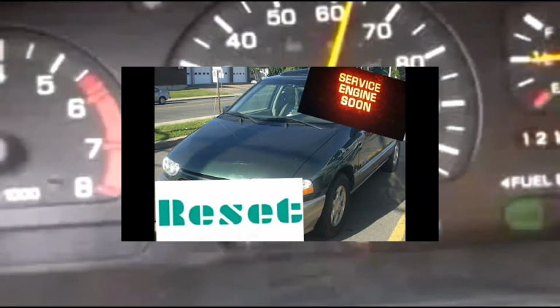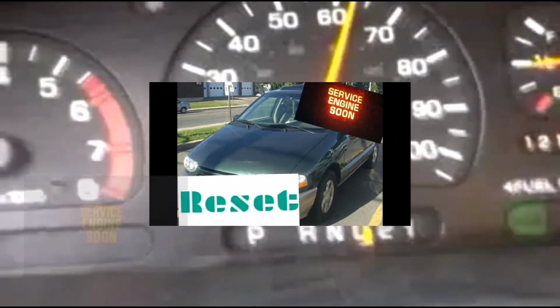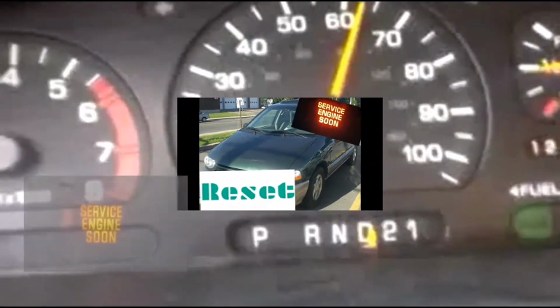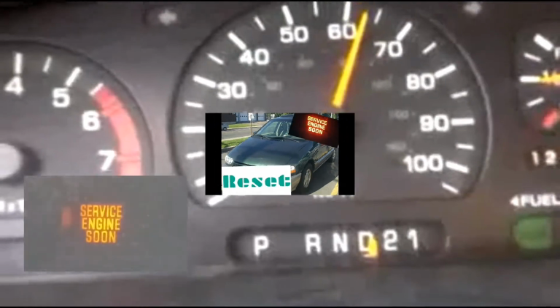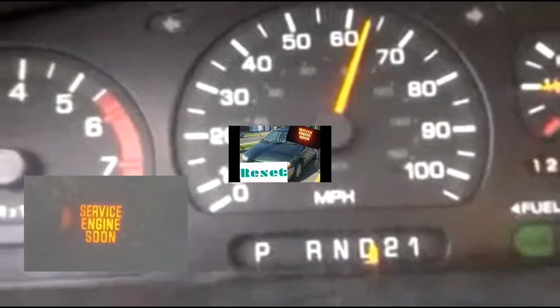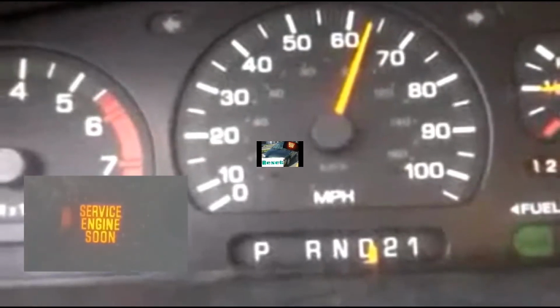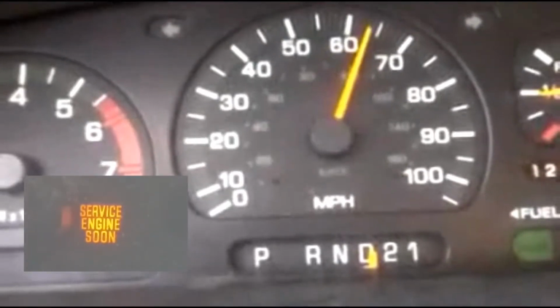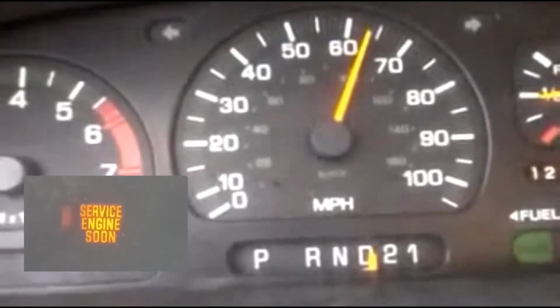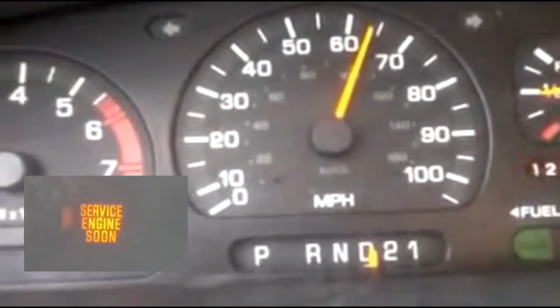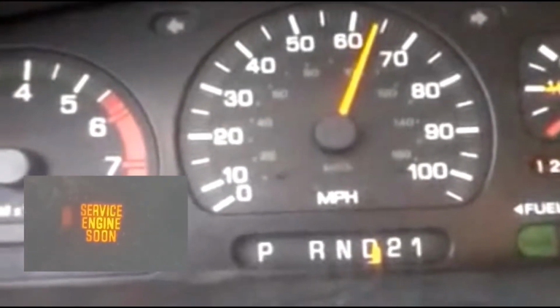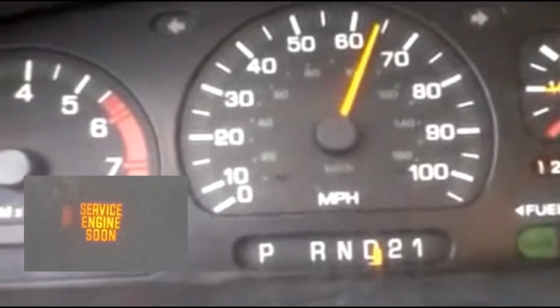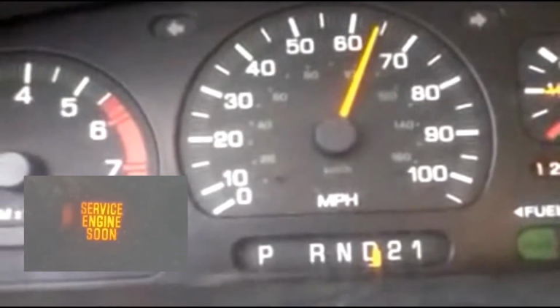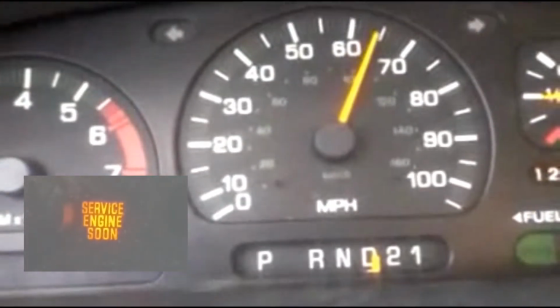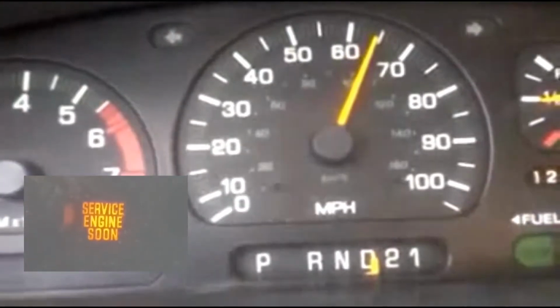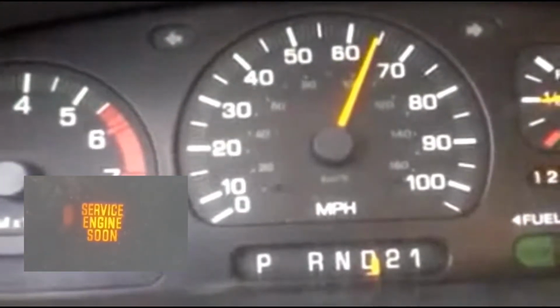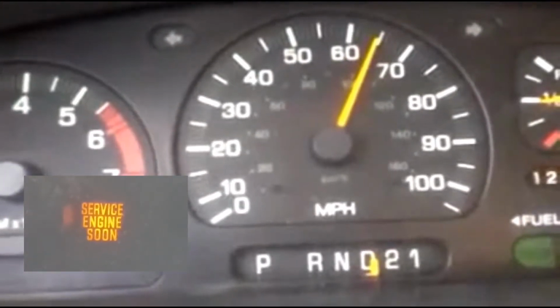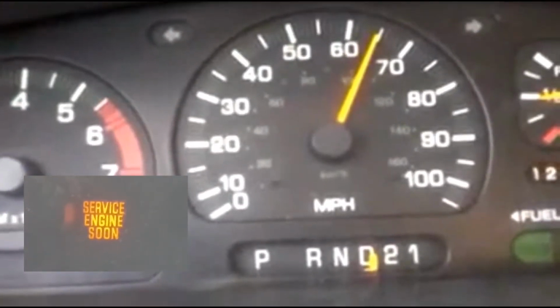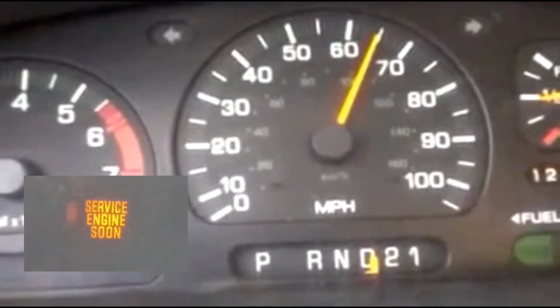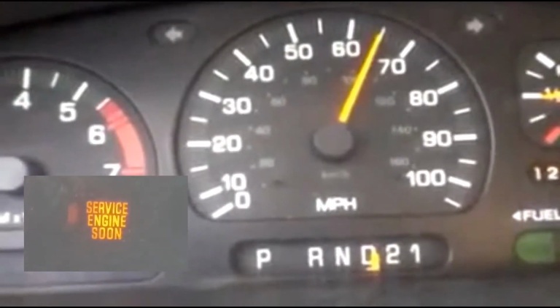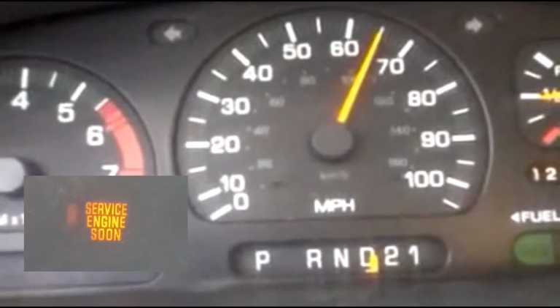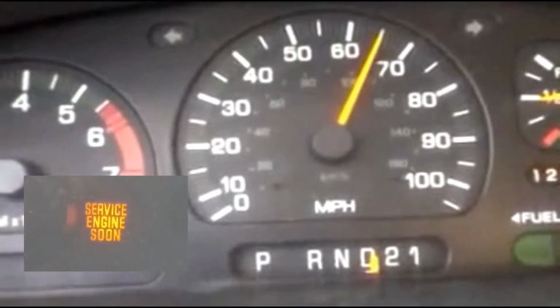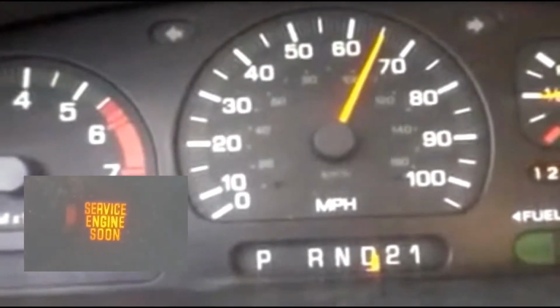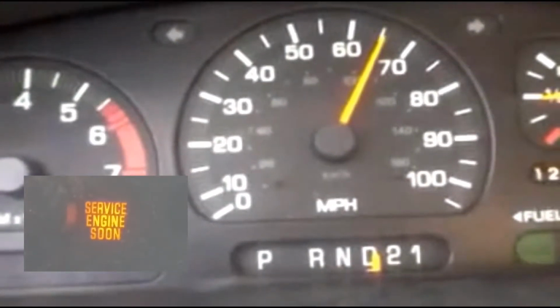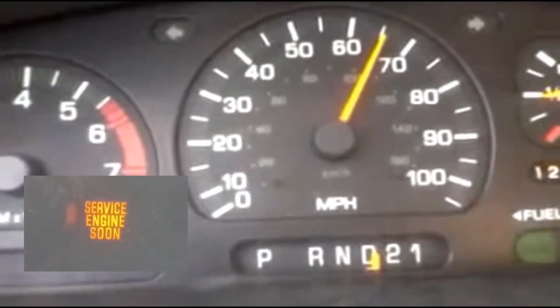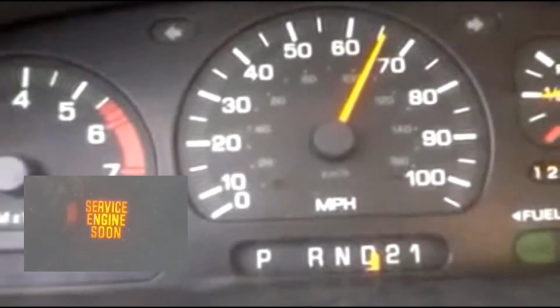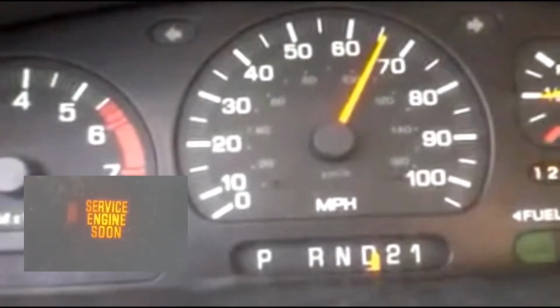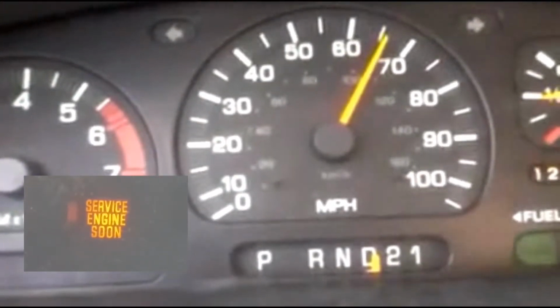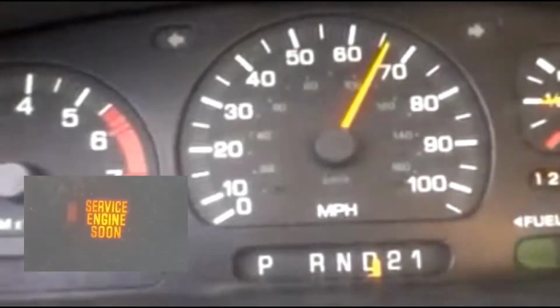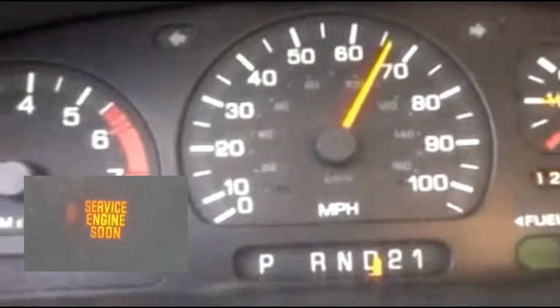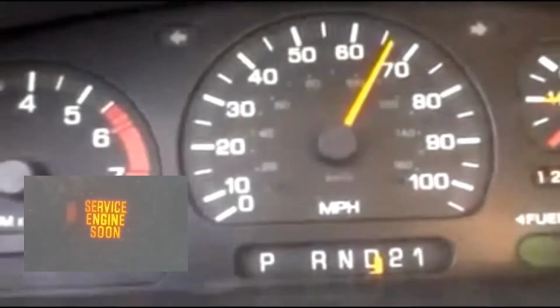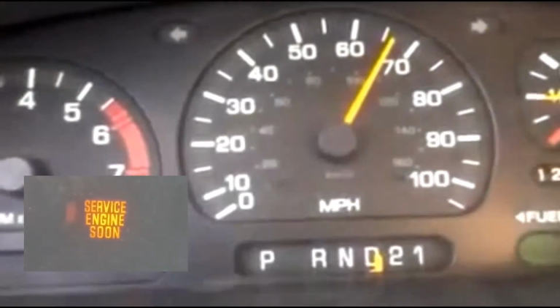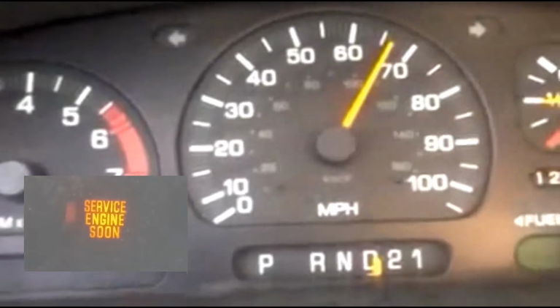Hey guys, what's up. Let's do this video on how to reset the service engine soon light.